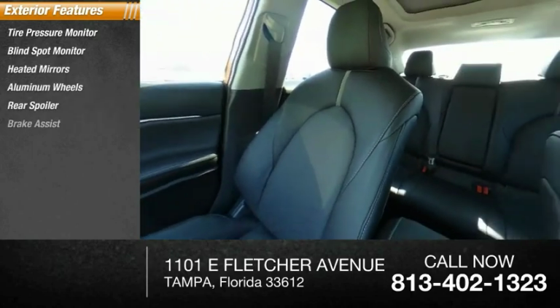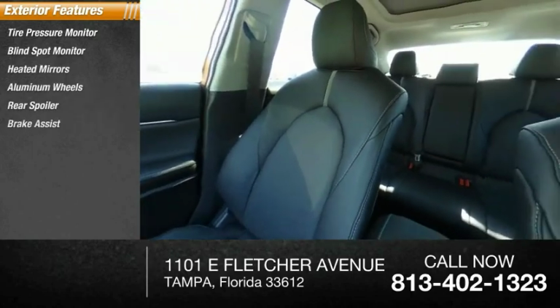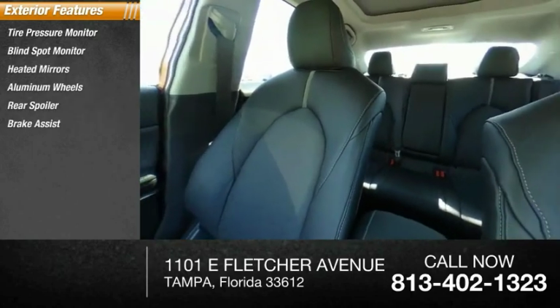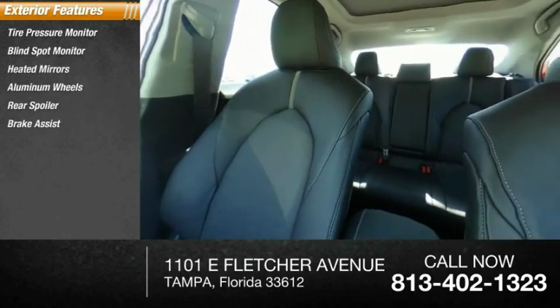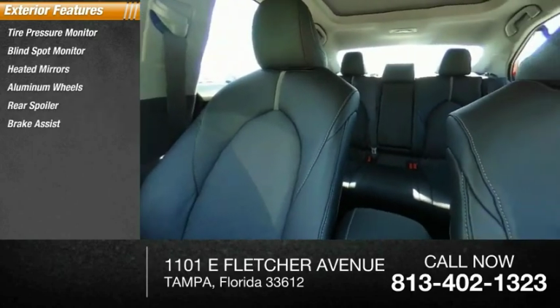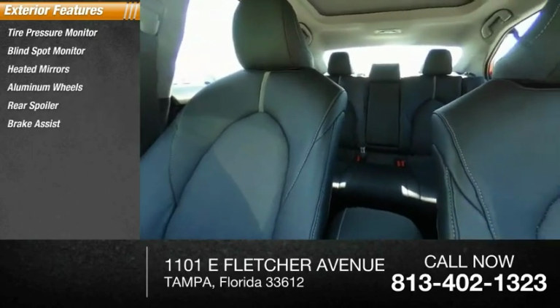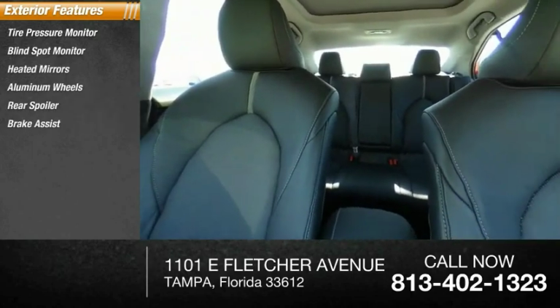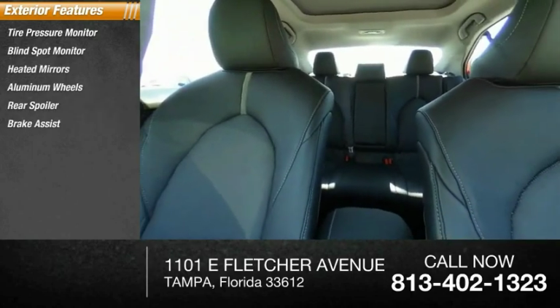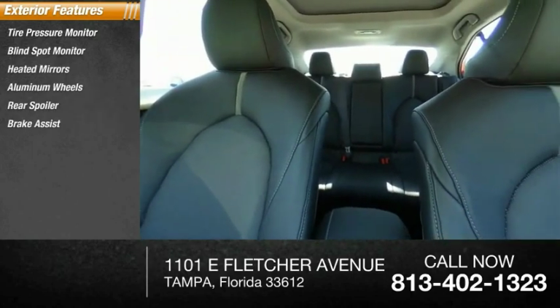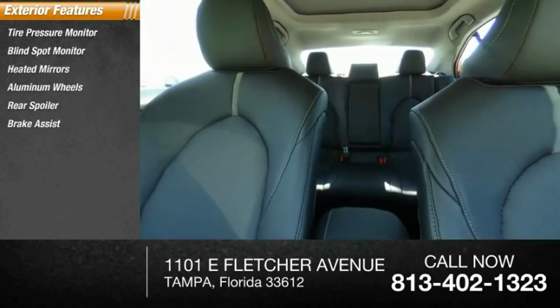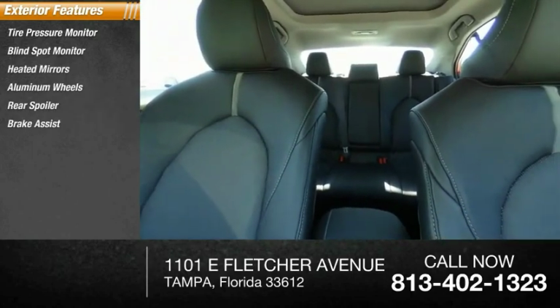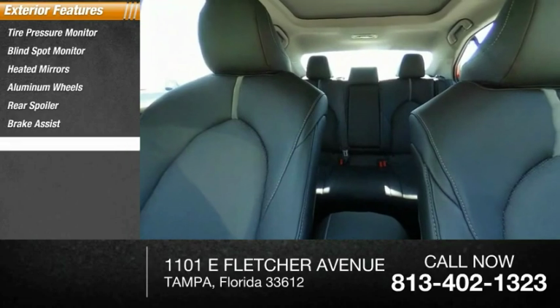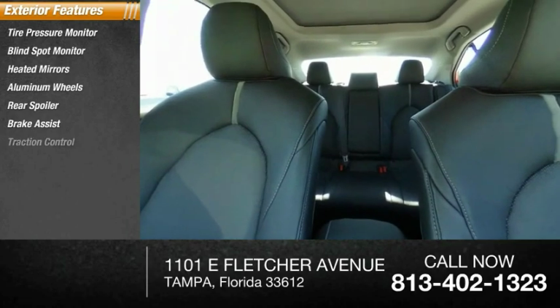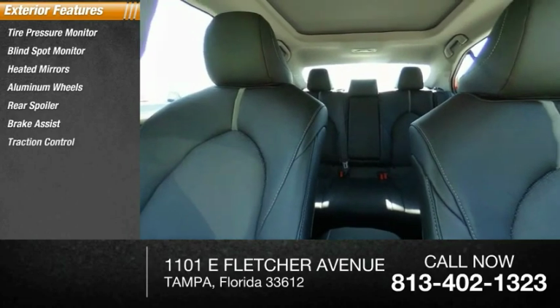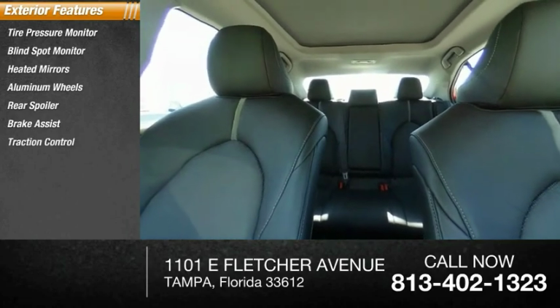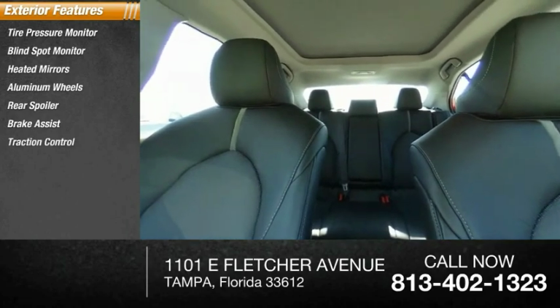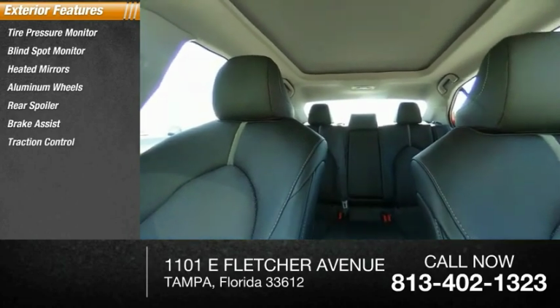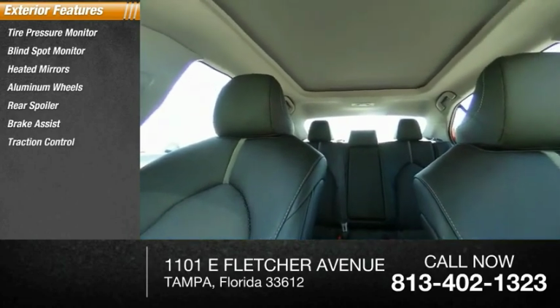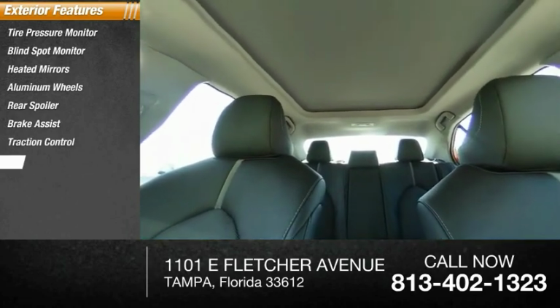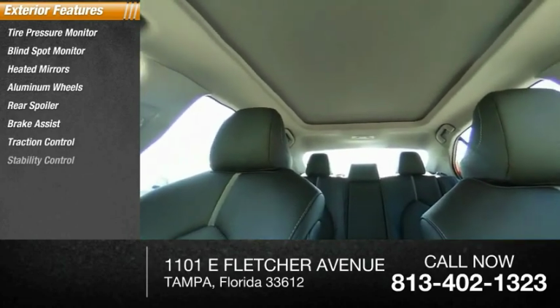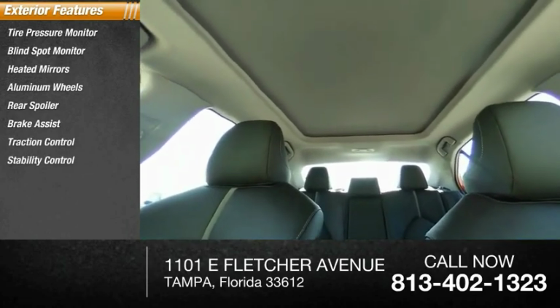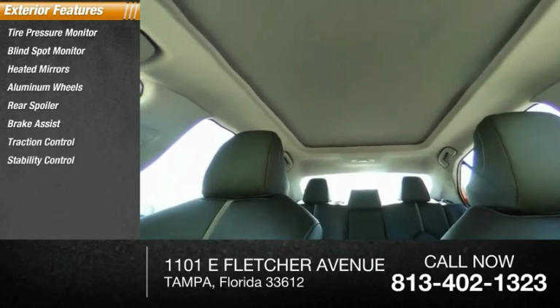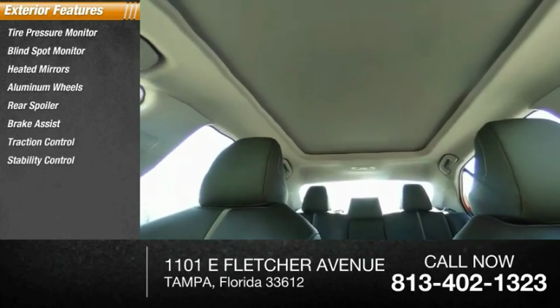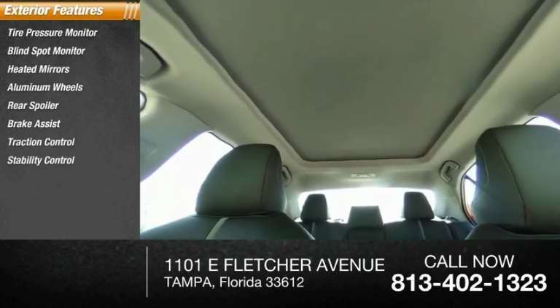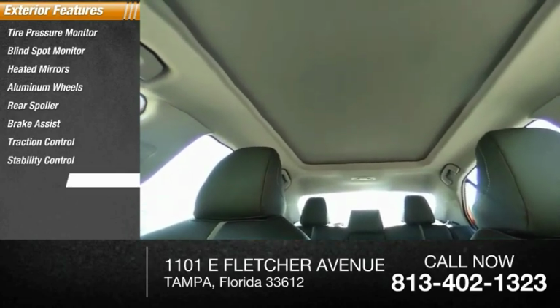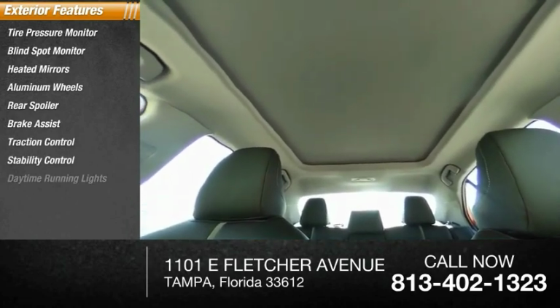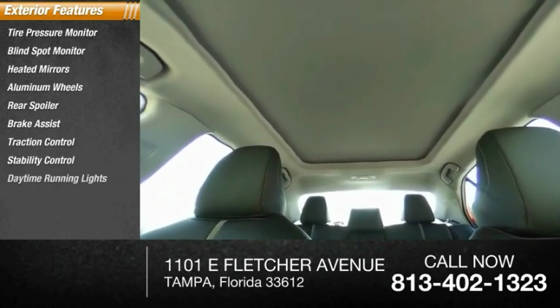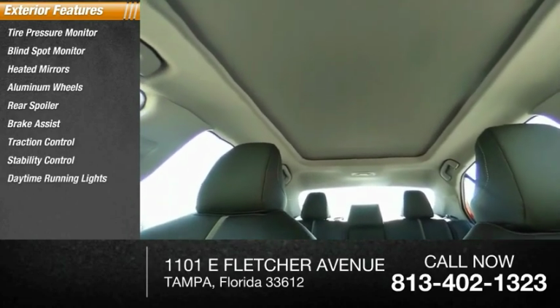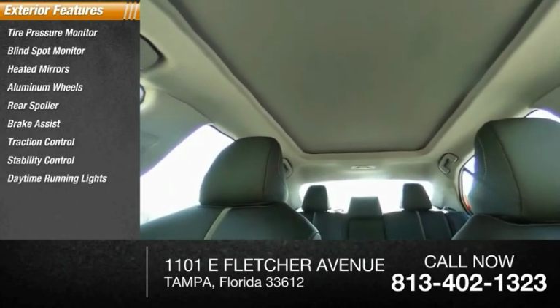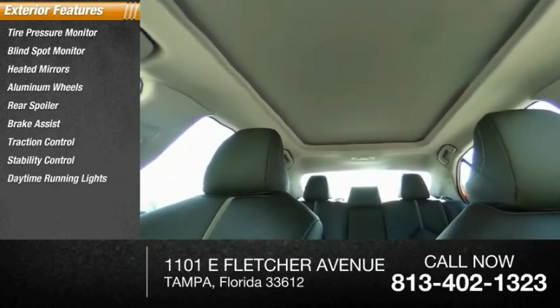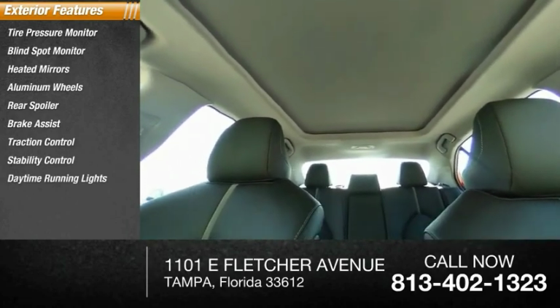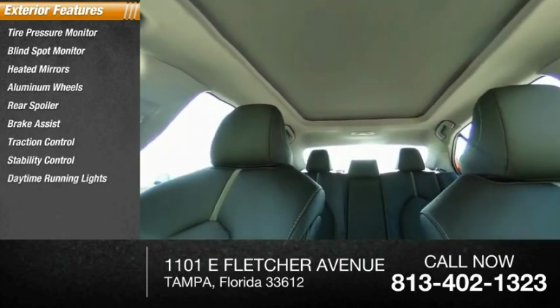Additional features include brake assist, traction control, stability control, daytime running lights, and remote engine start.